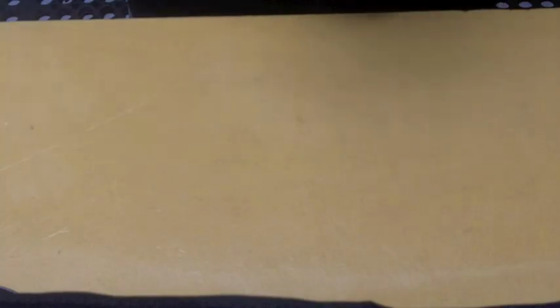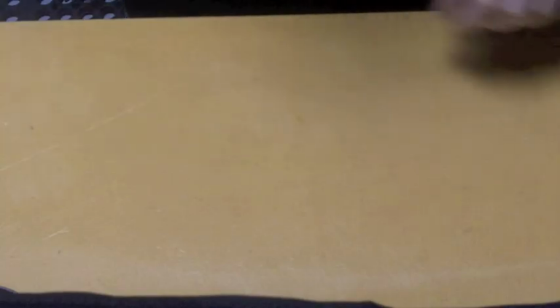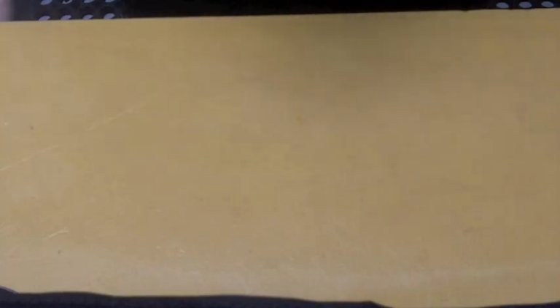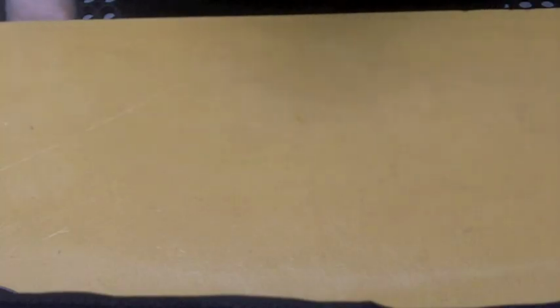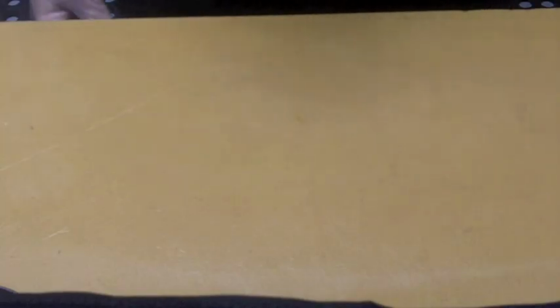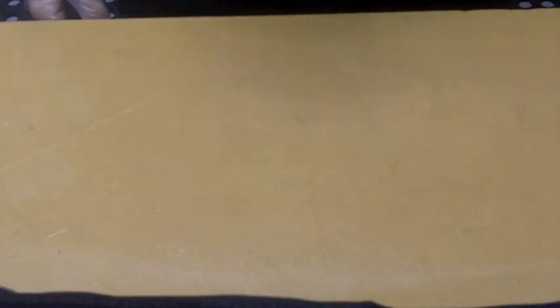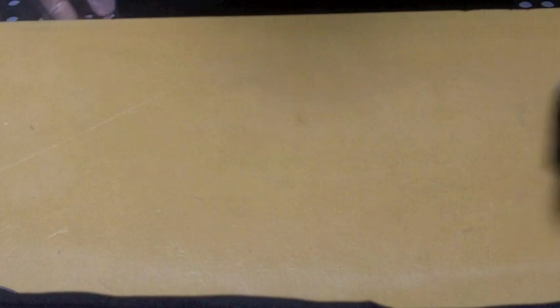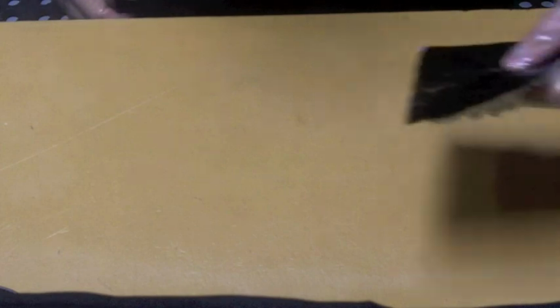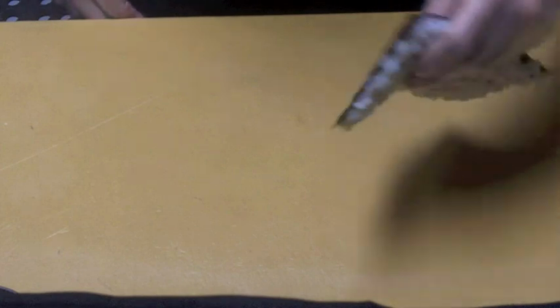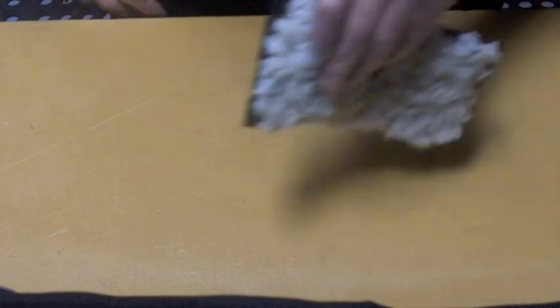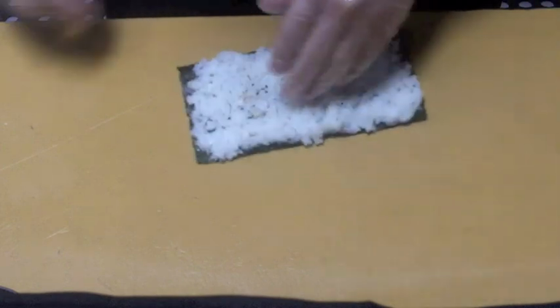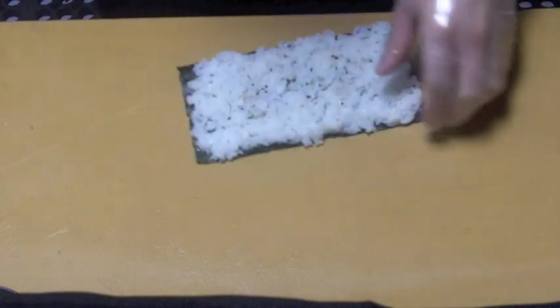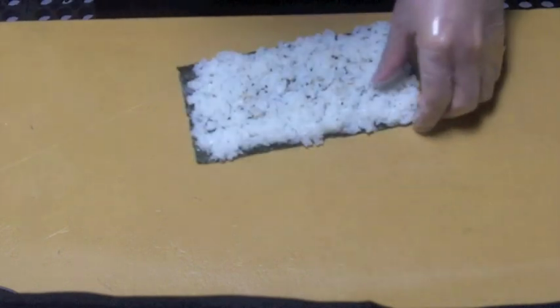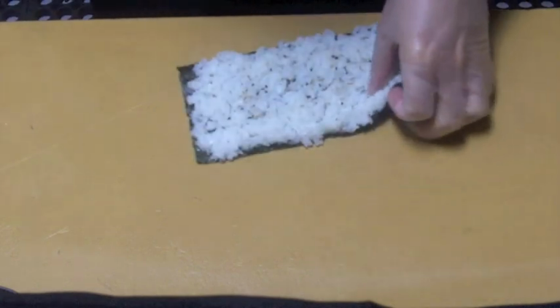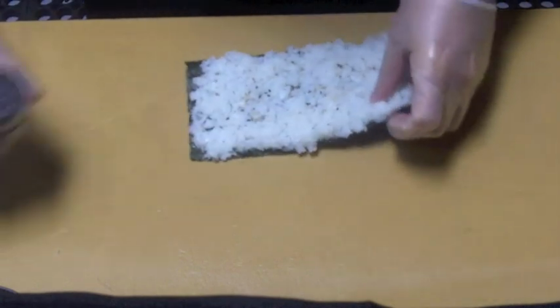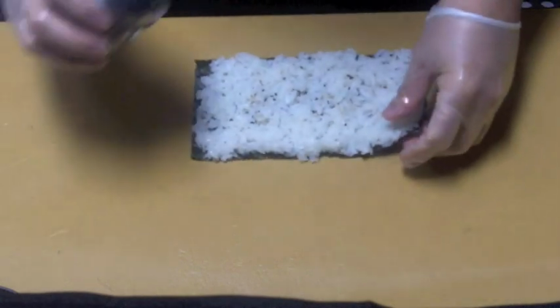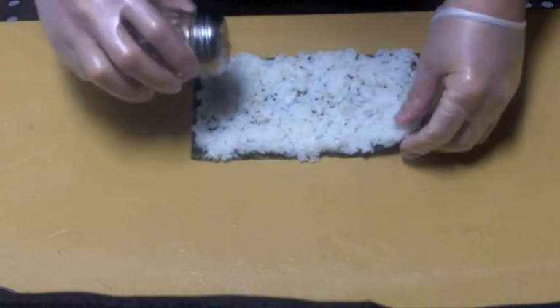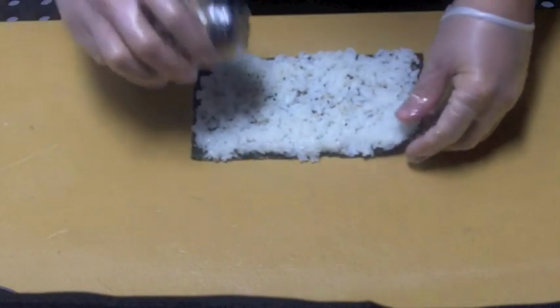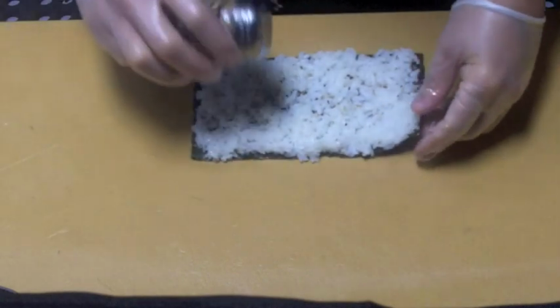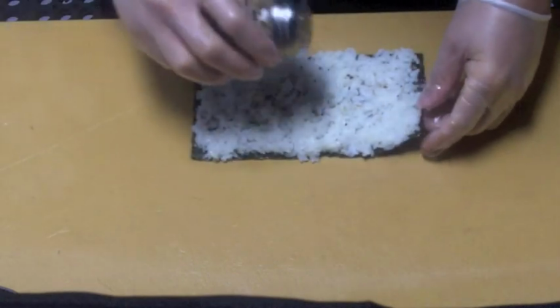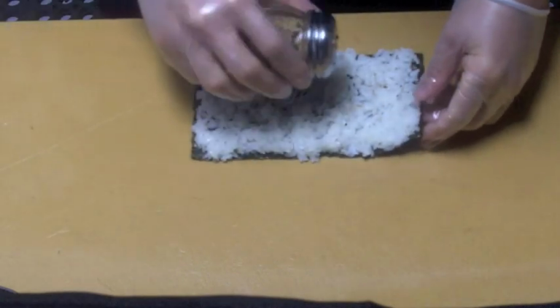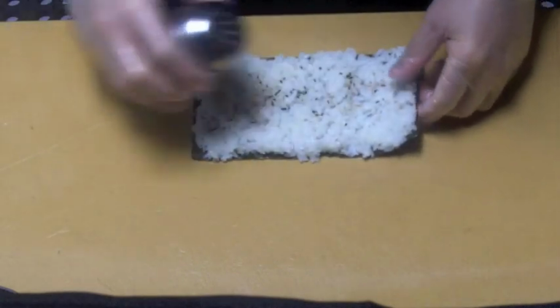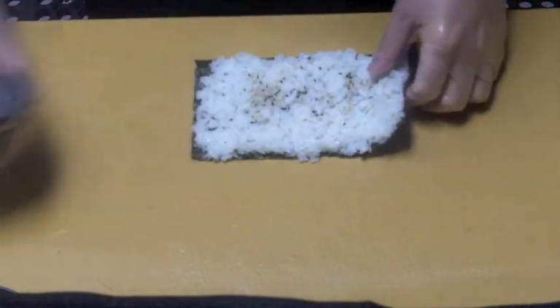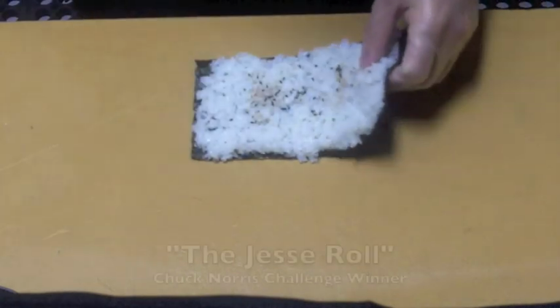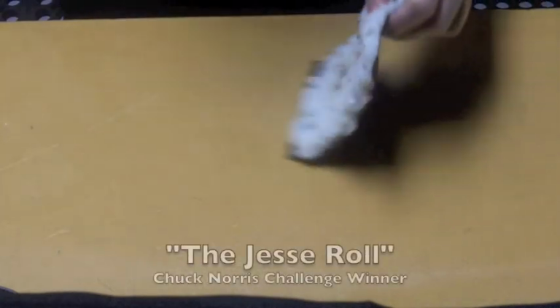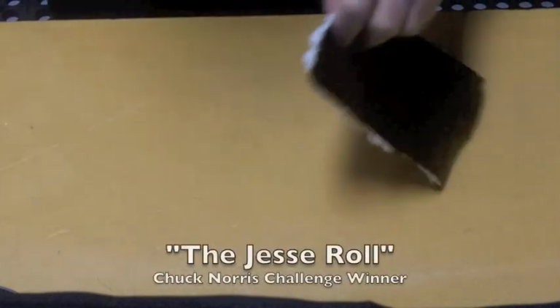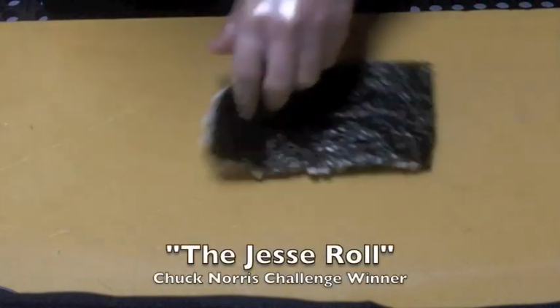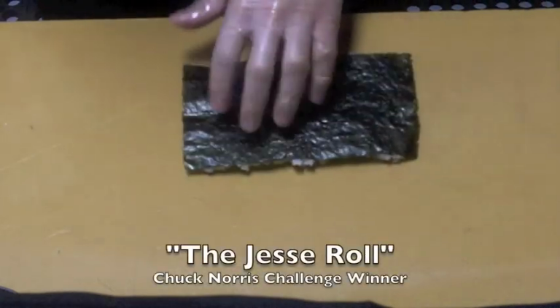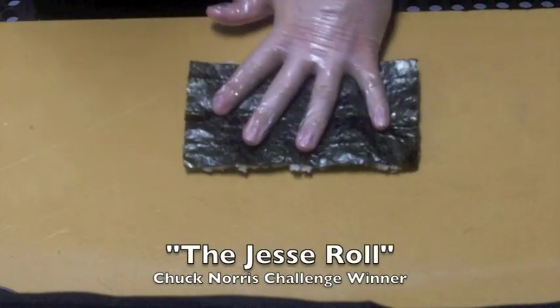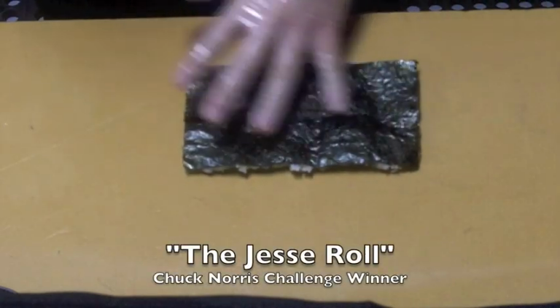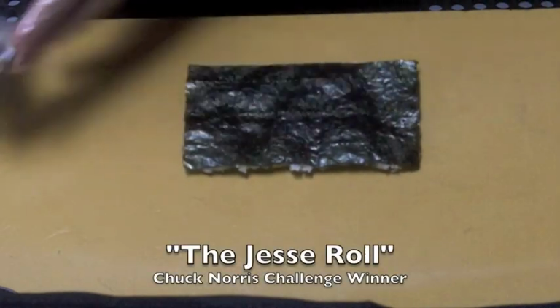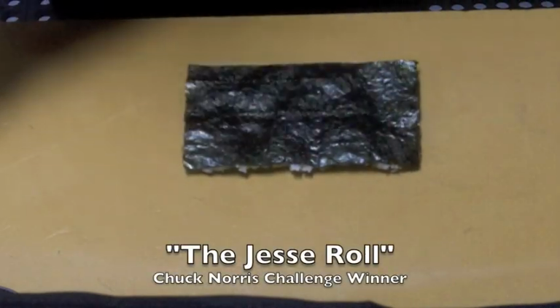Hi, this is Jim with Blue Wasabi here to announce the latest Chuck Norris challenge roll winner: the Jesse roll.